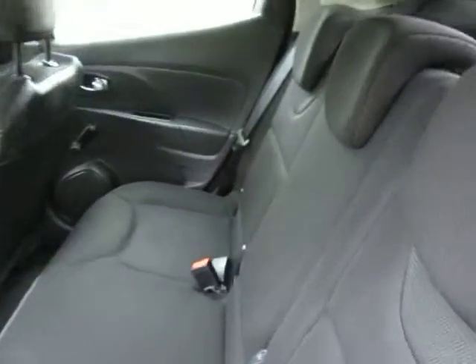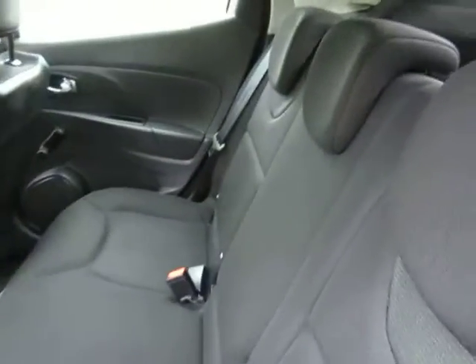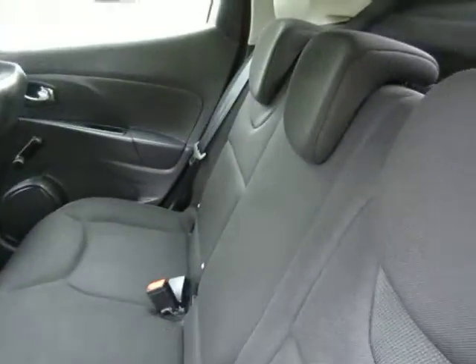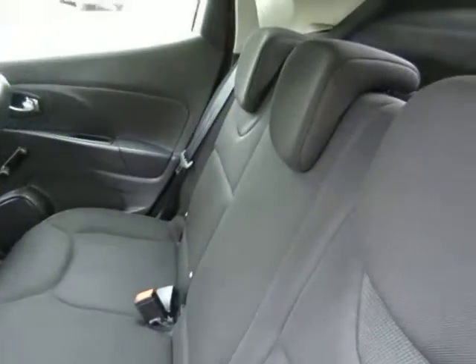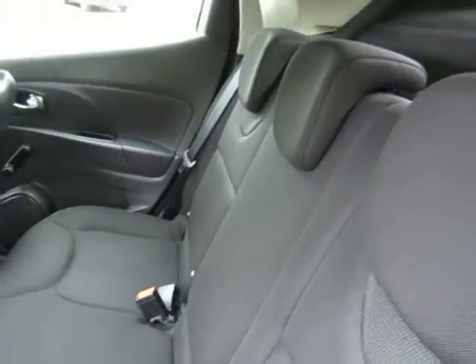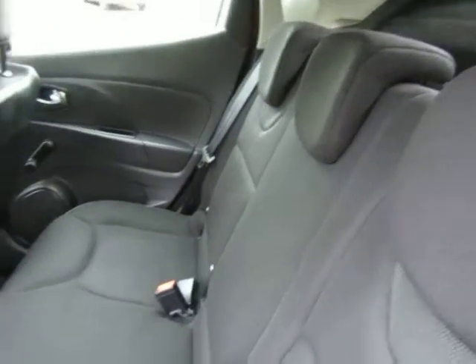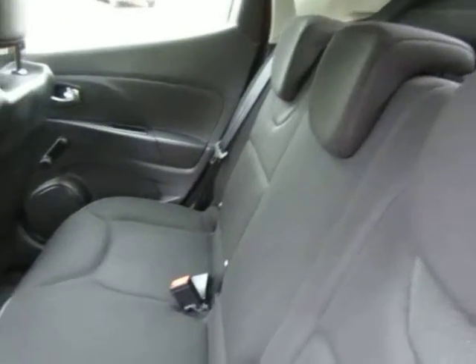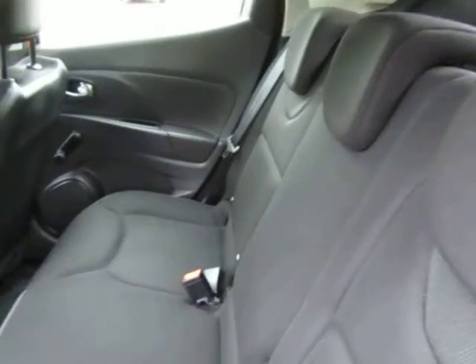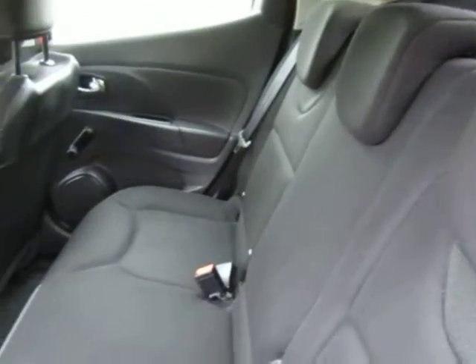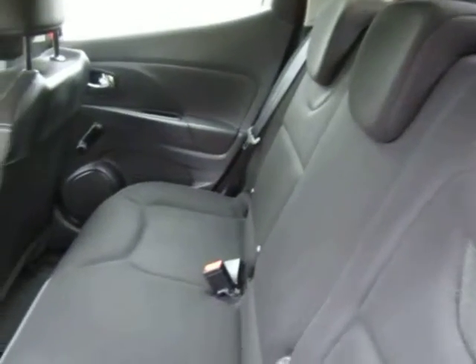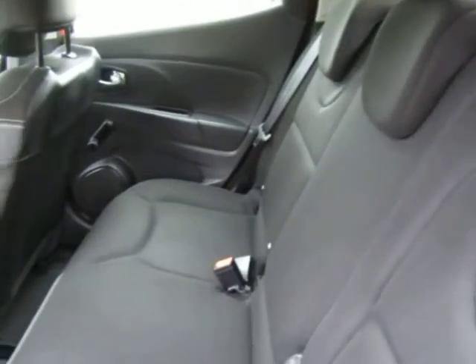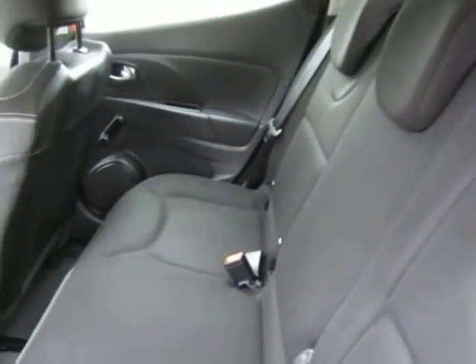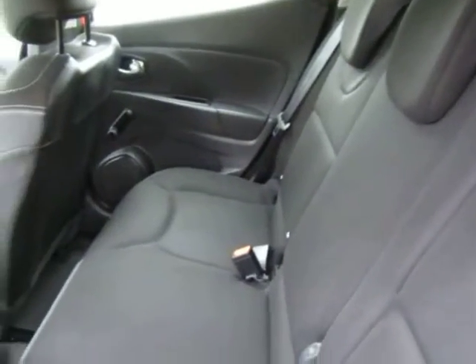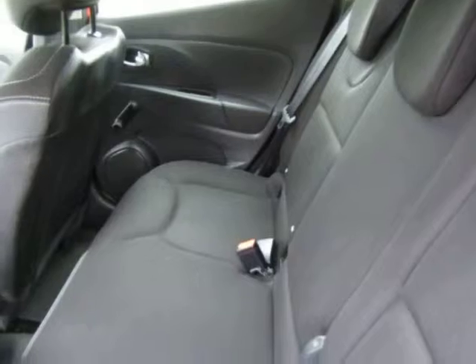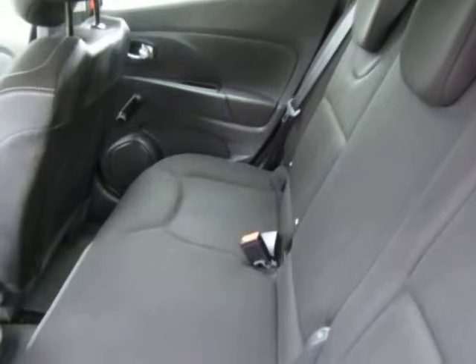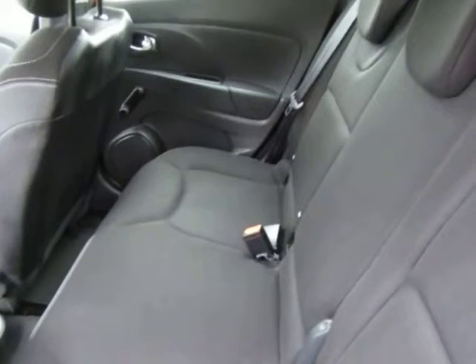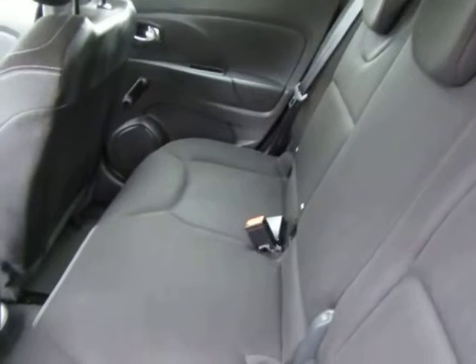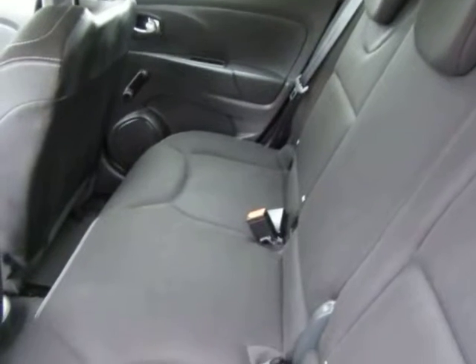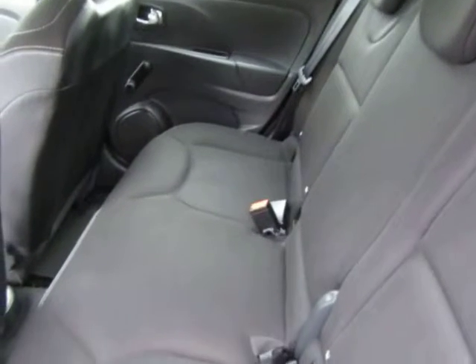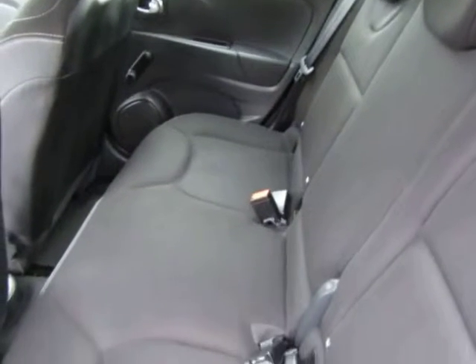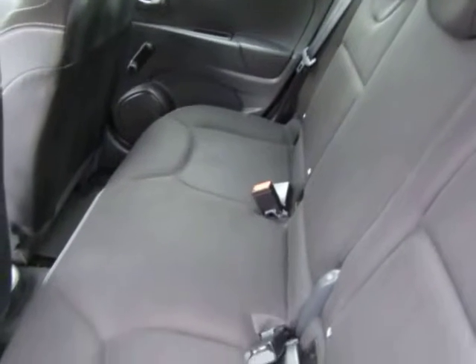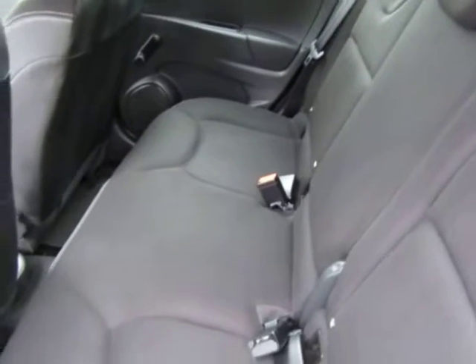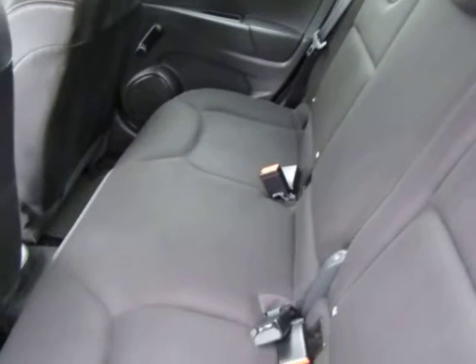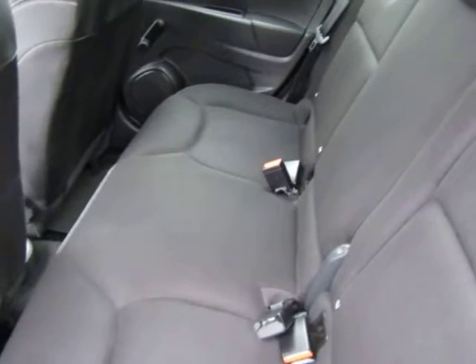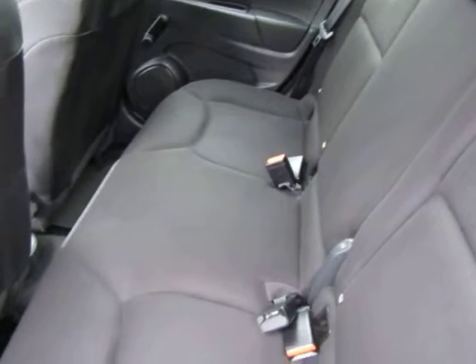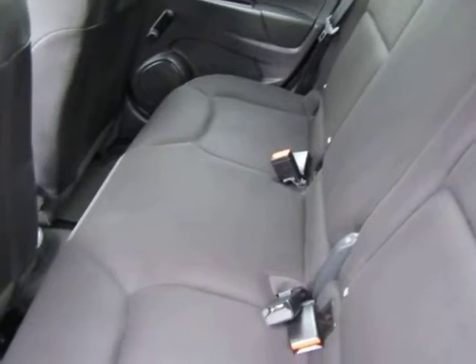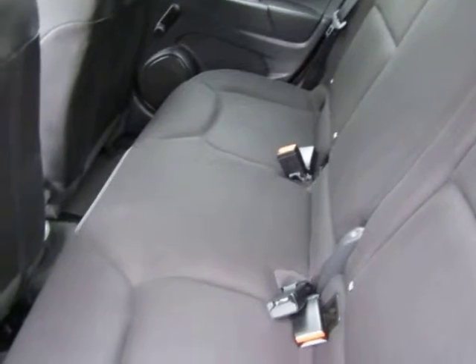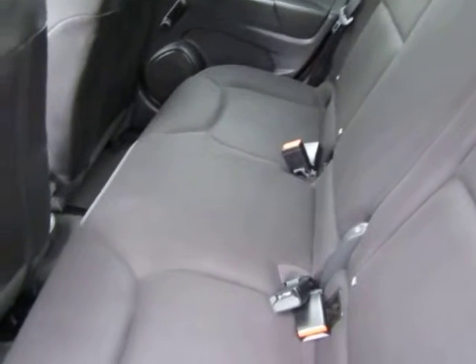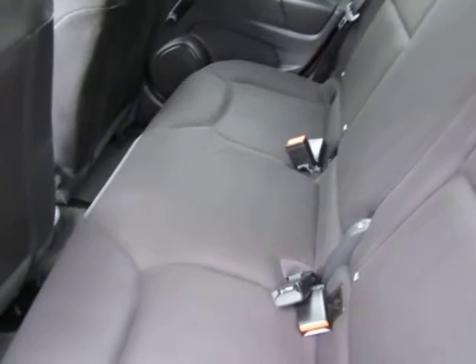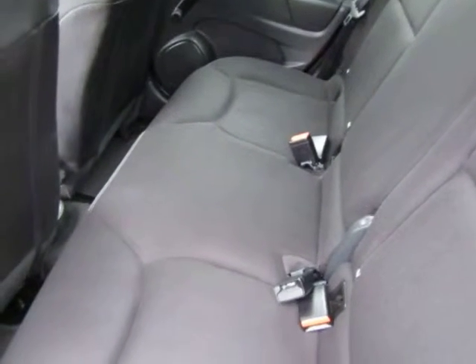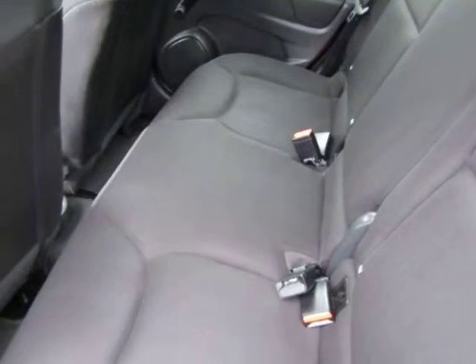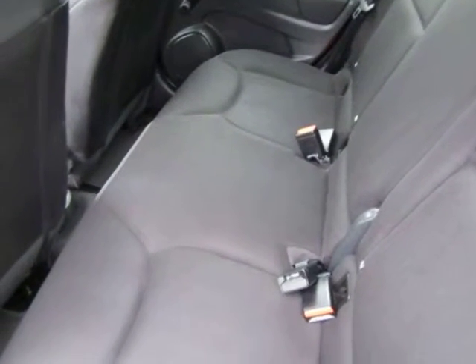The rear, of course — again, appears to have been barely sat in, to be honest, in the back.